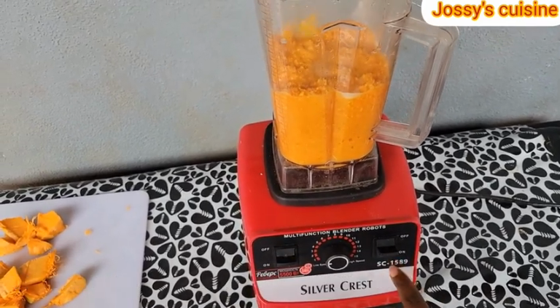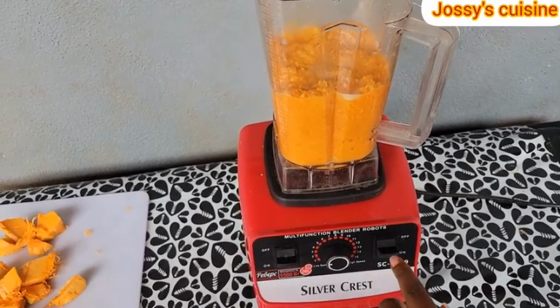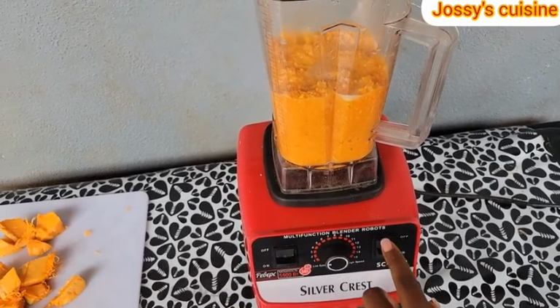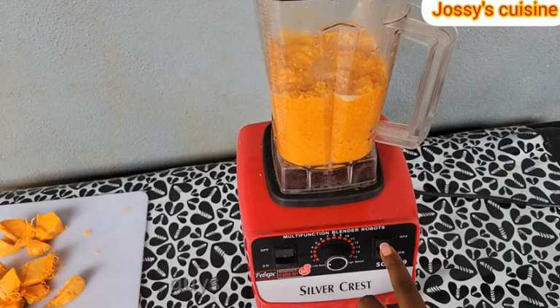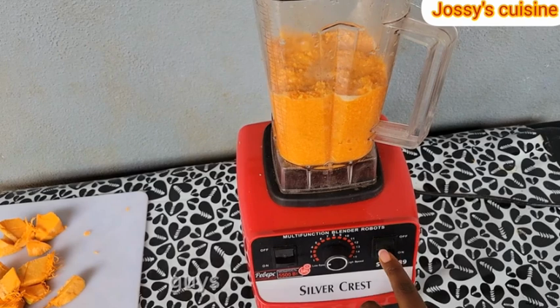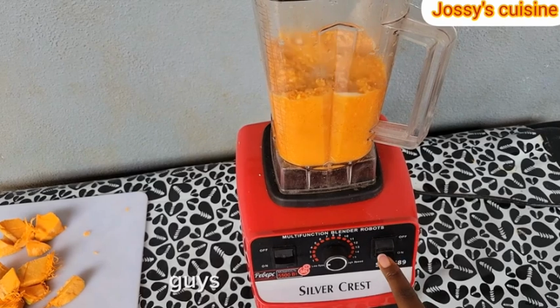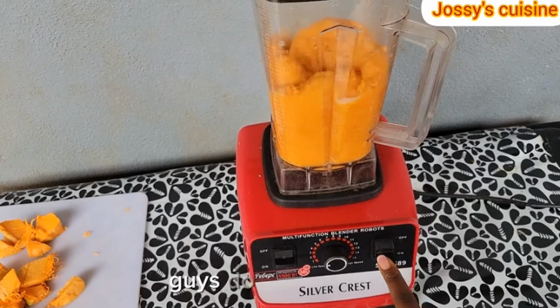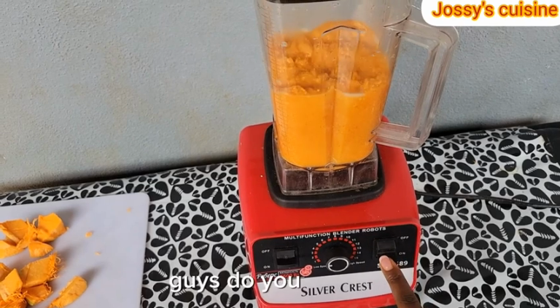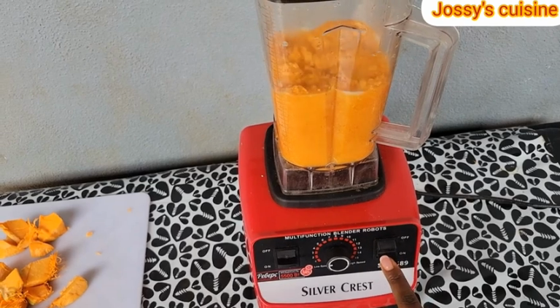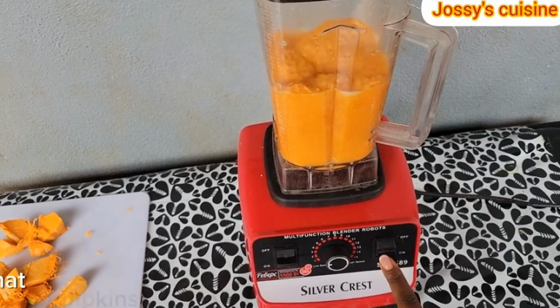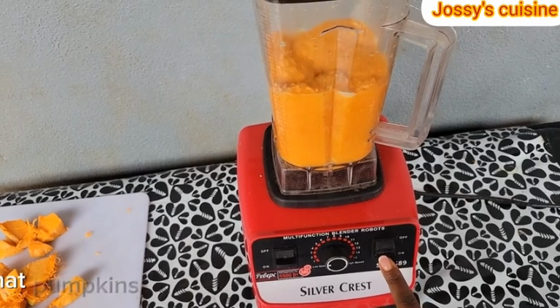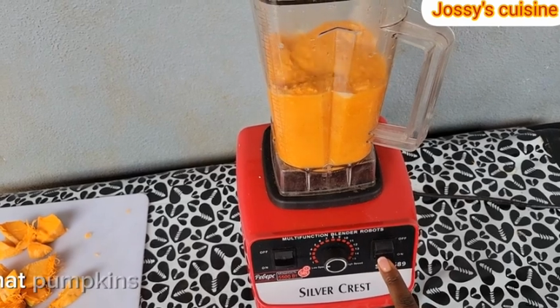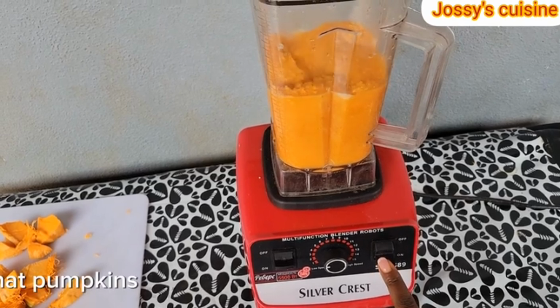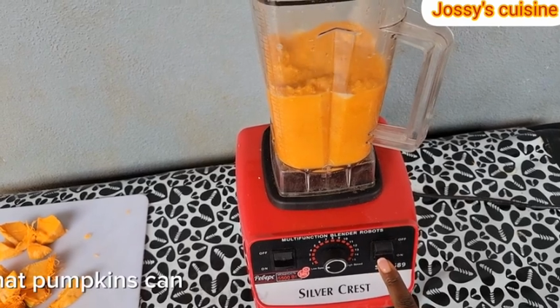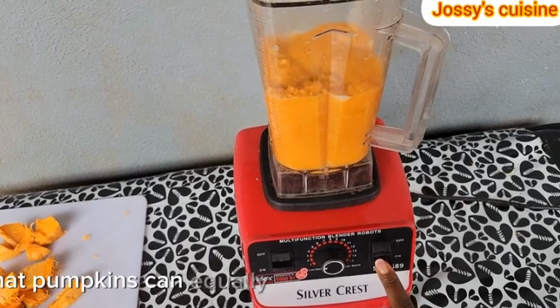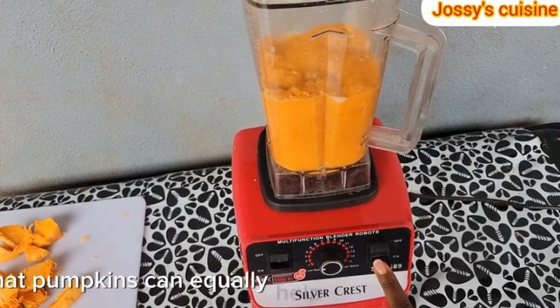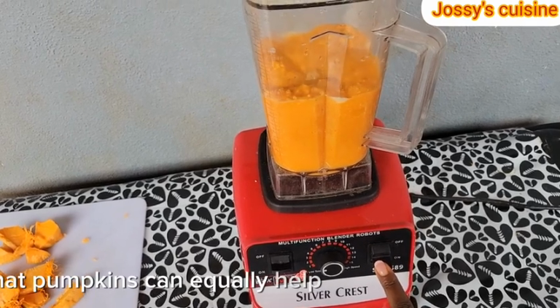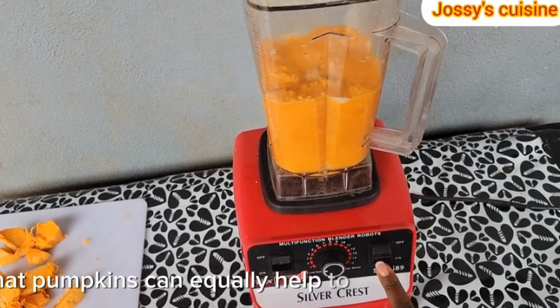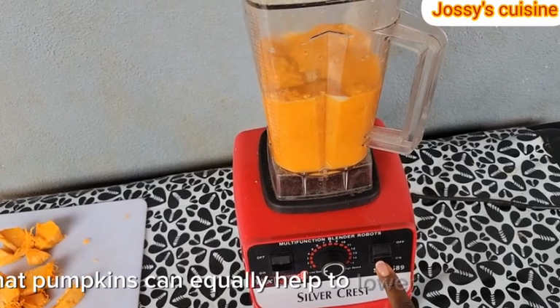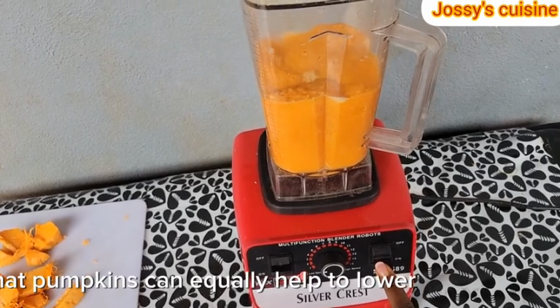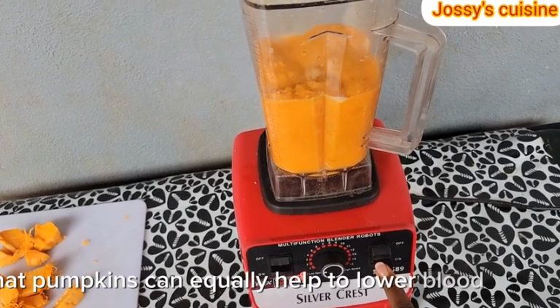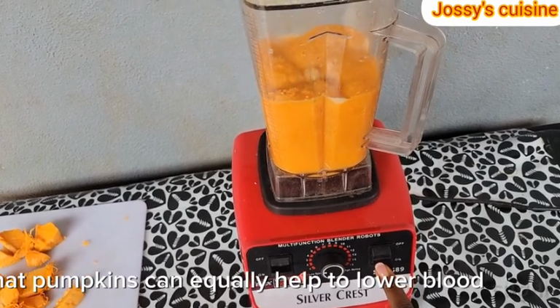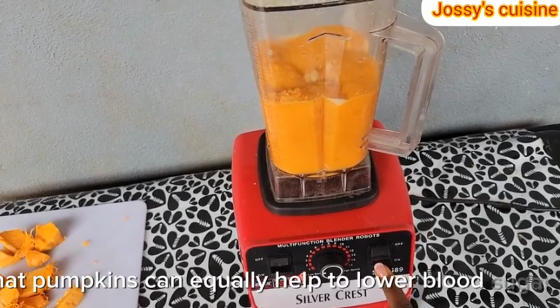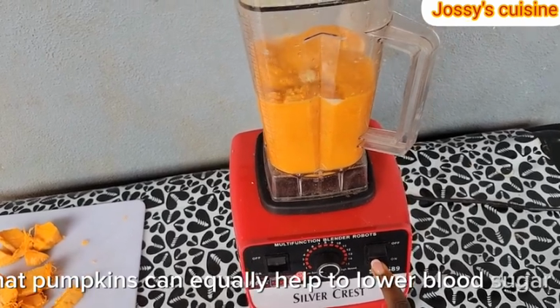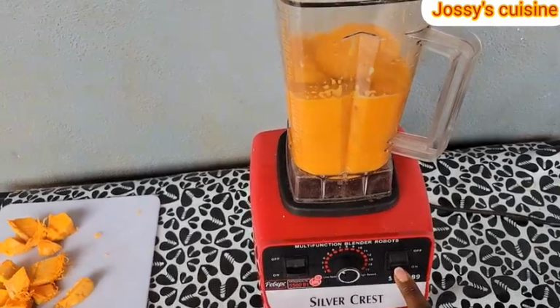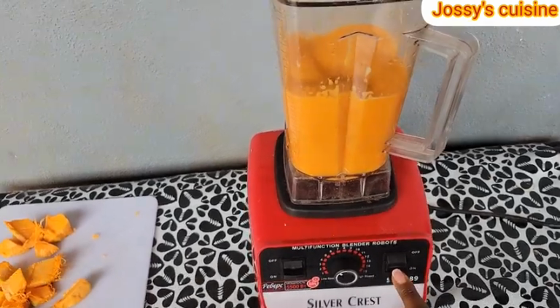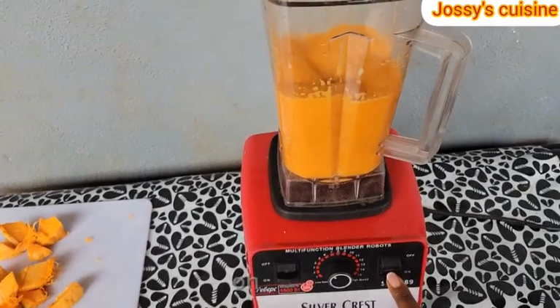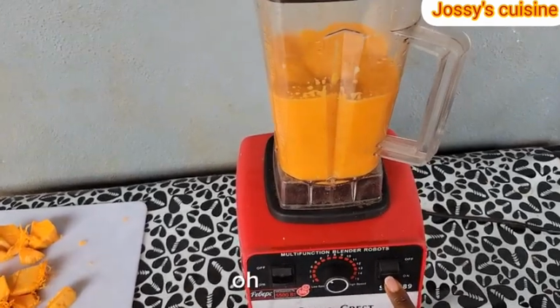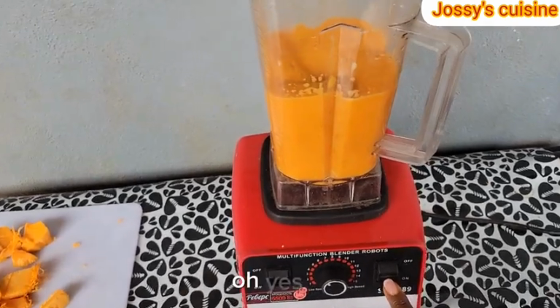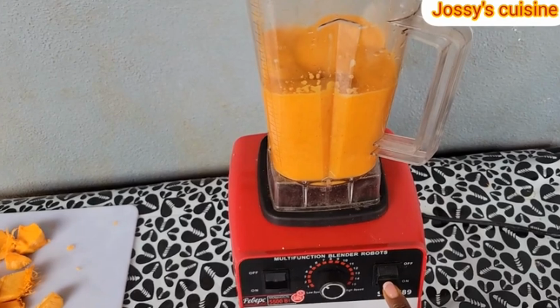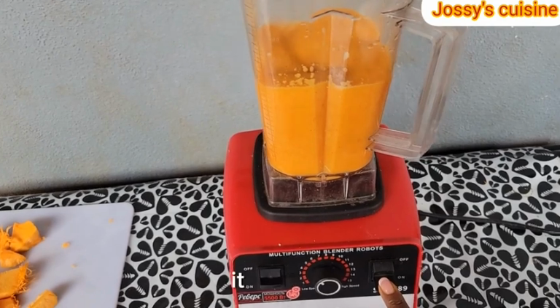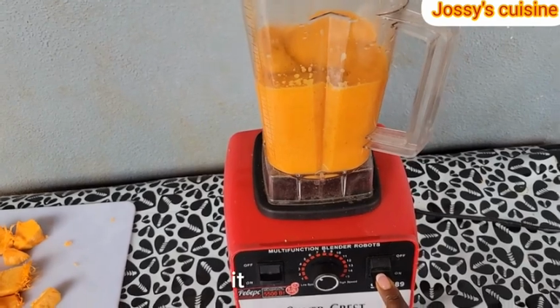Did you know that pumpkins can equally help to lower blood sugar? Oh yes, they do.